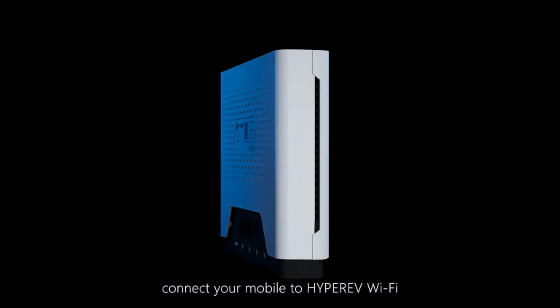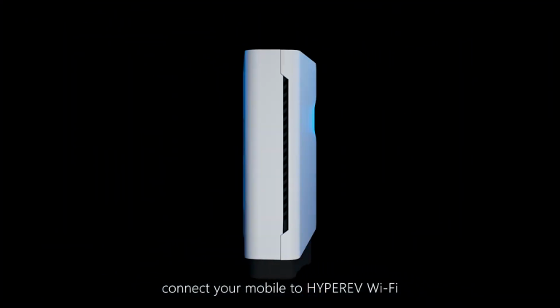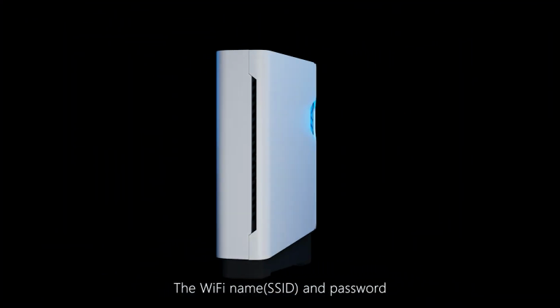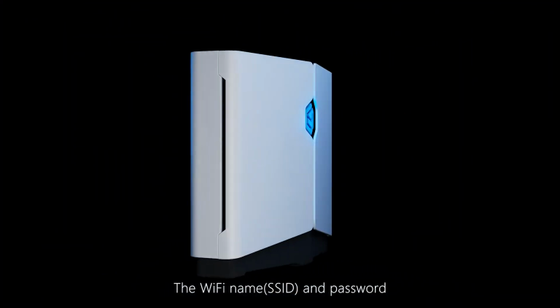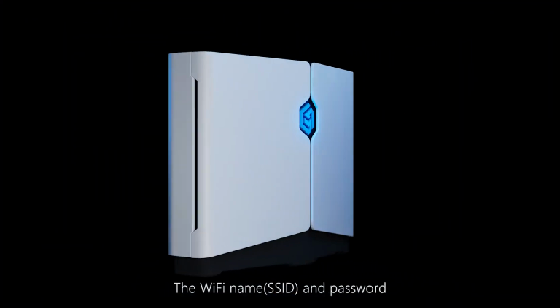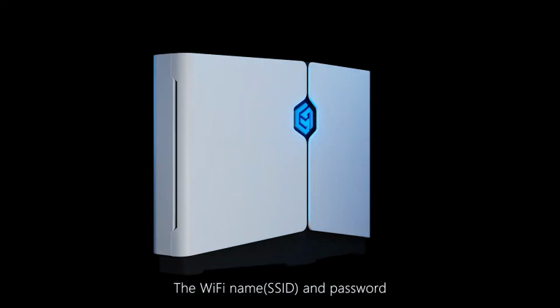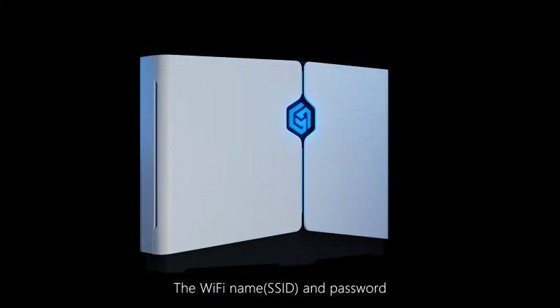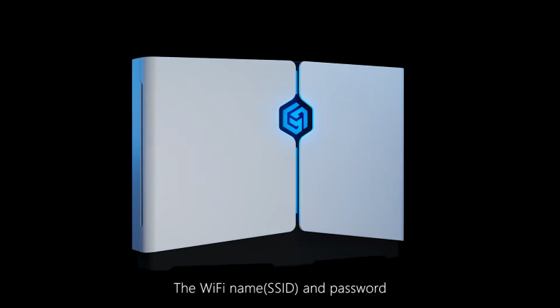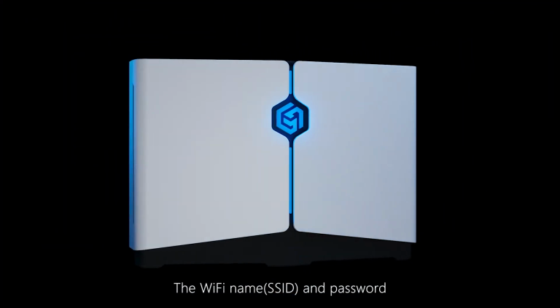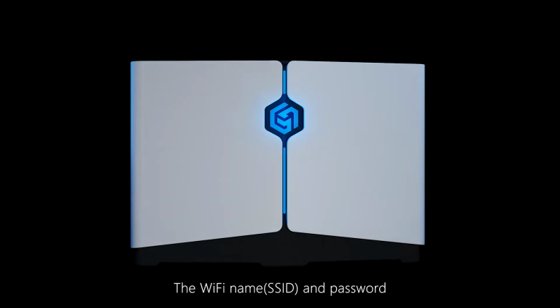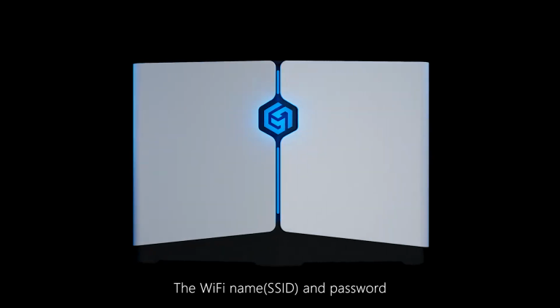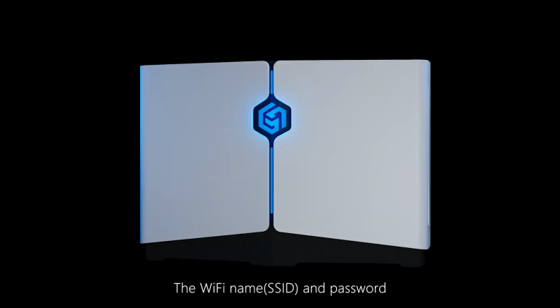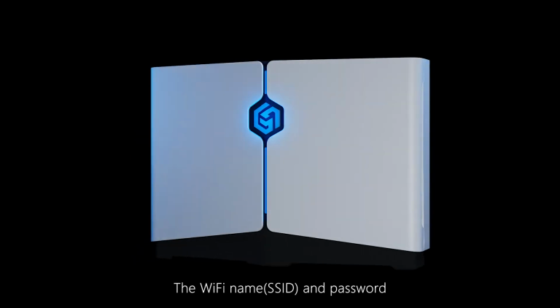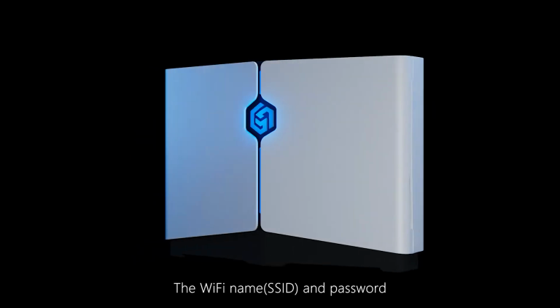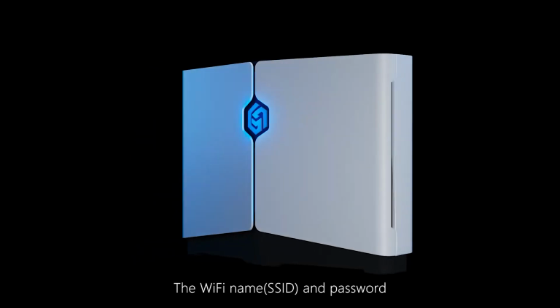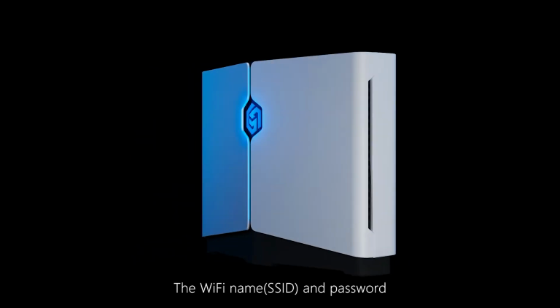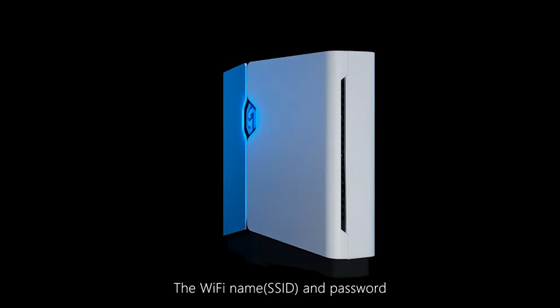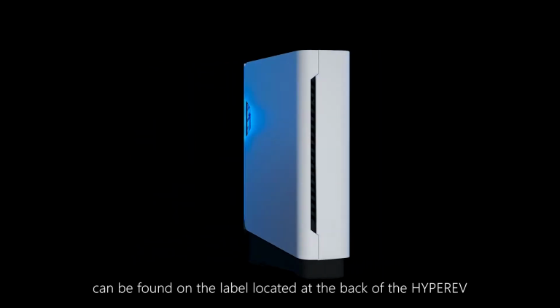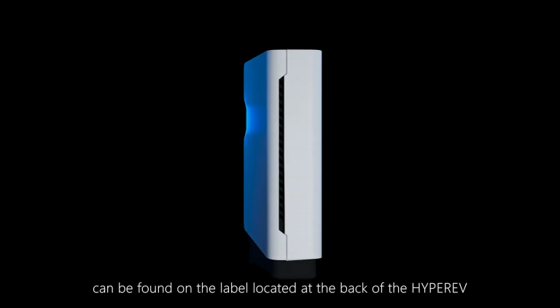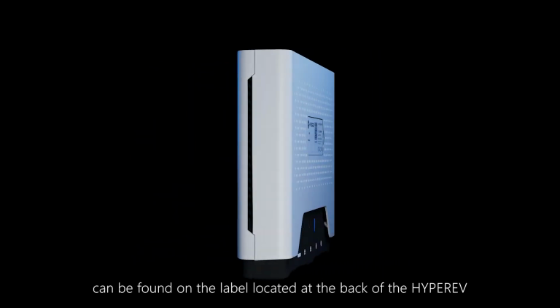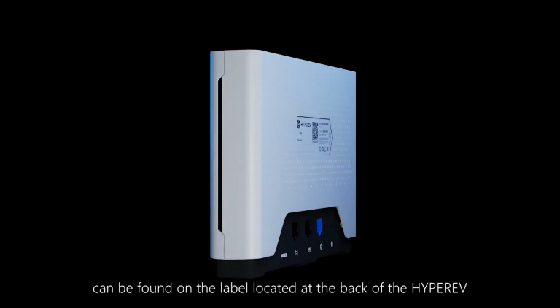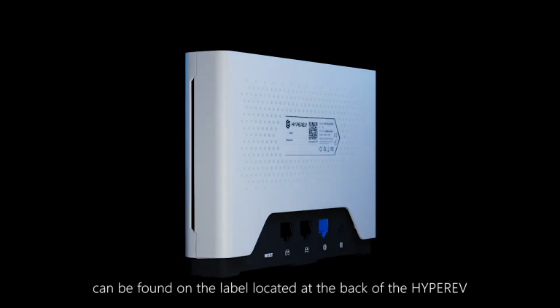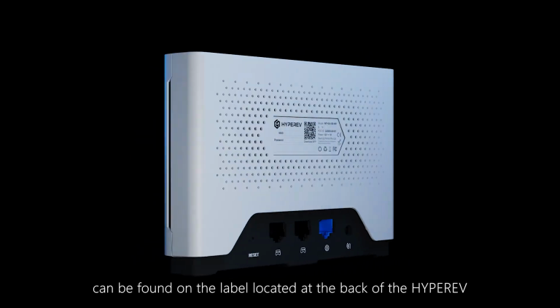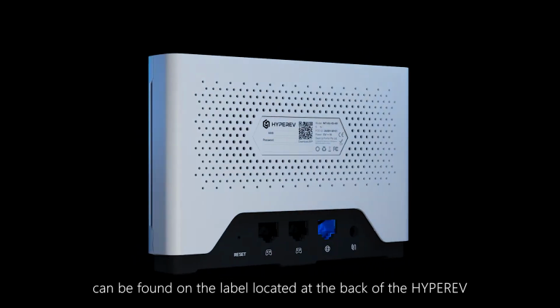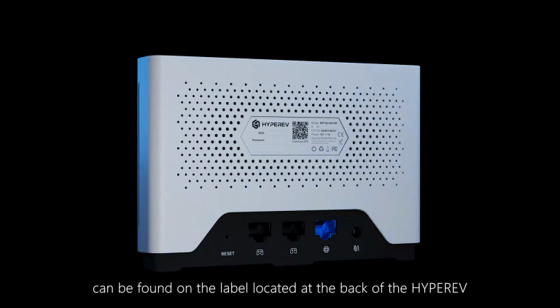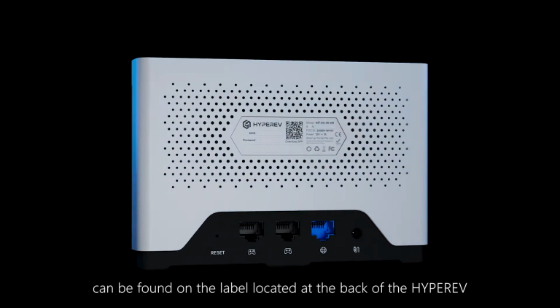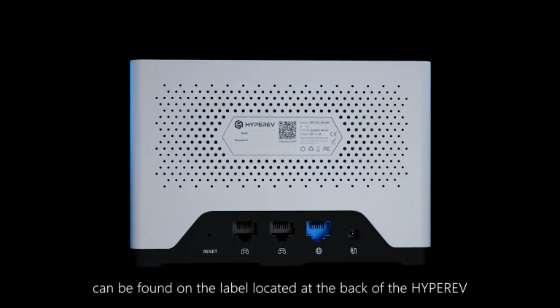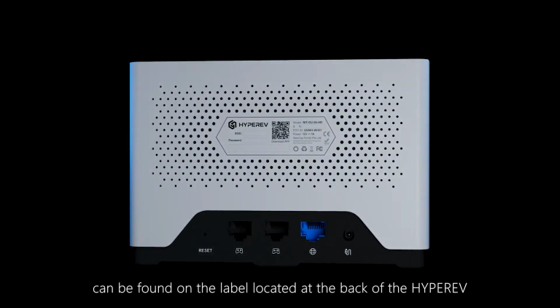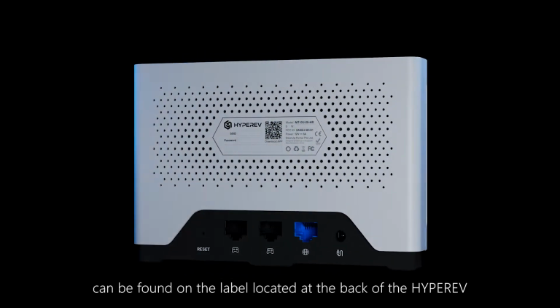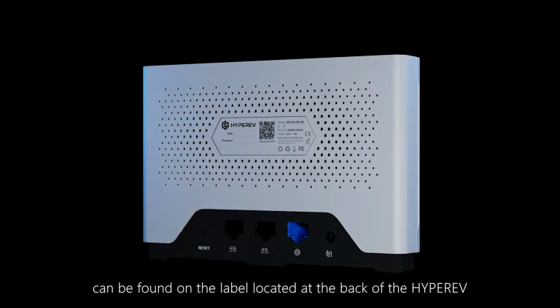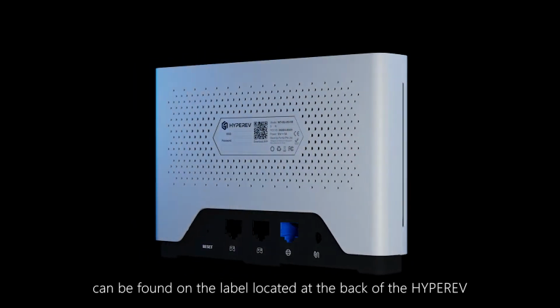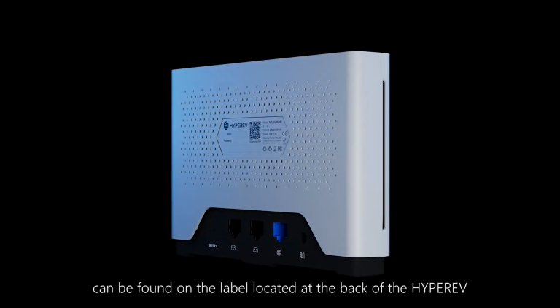The Wi-Fi name, SSID, and password can be found on the label located at the bottom of the HyperEV.